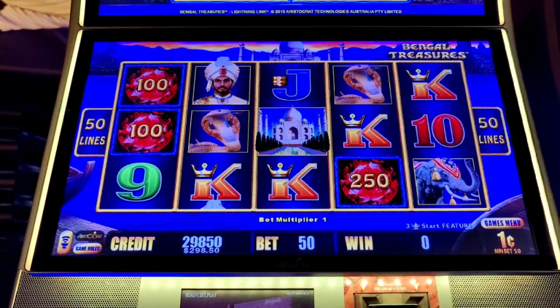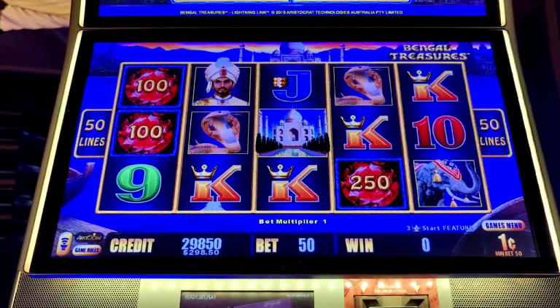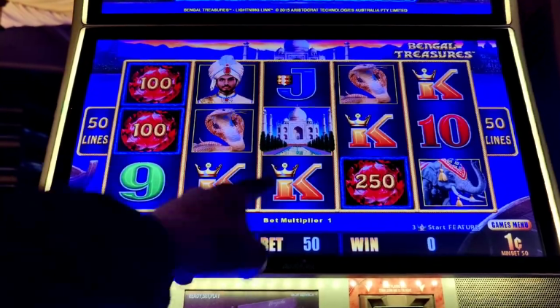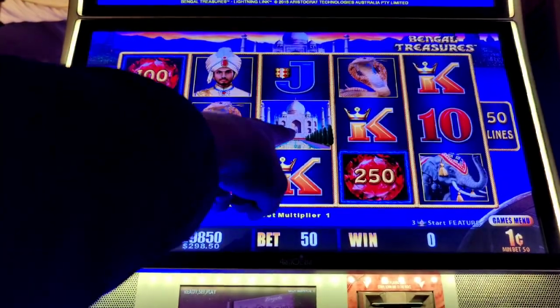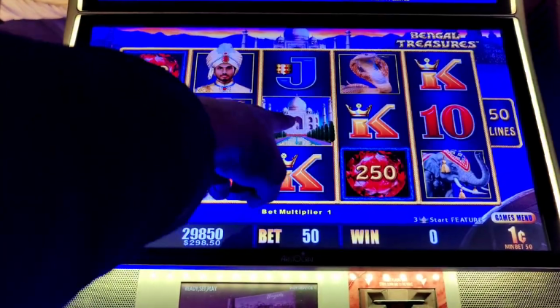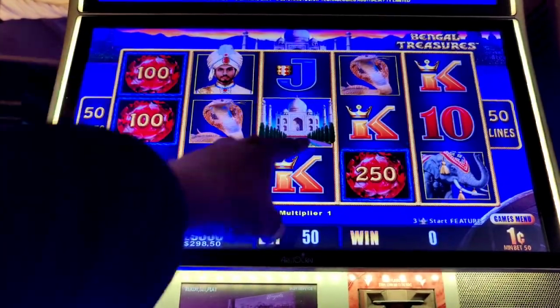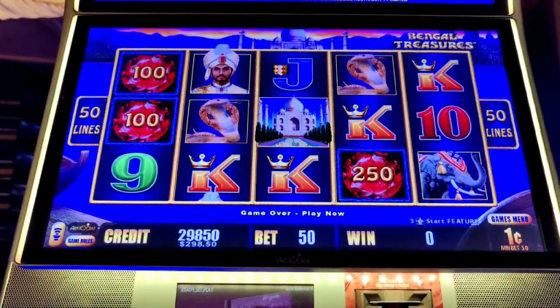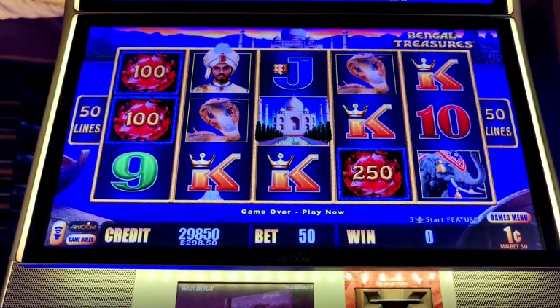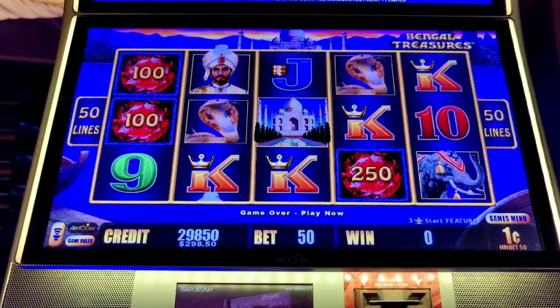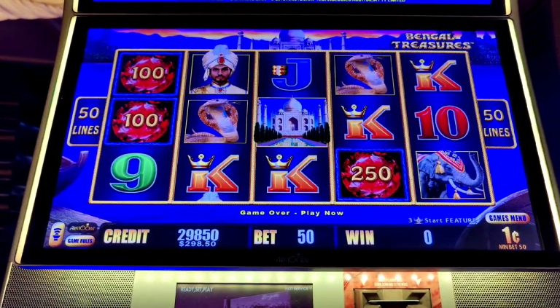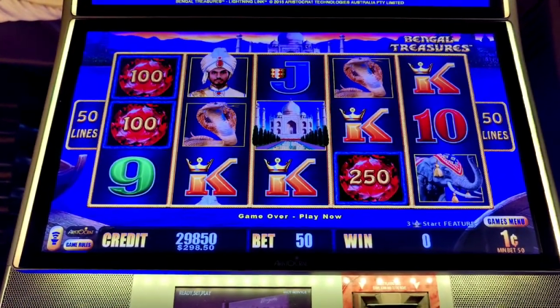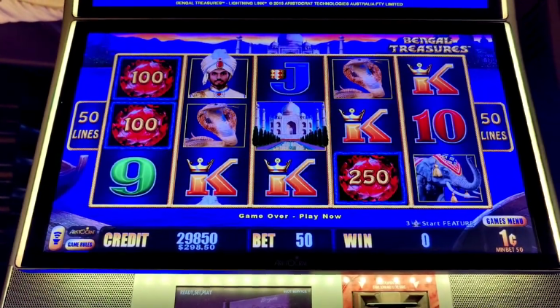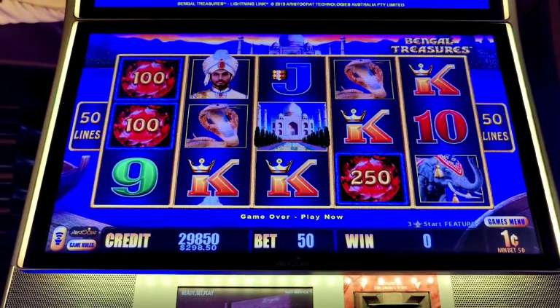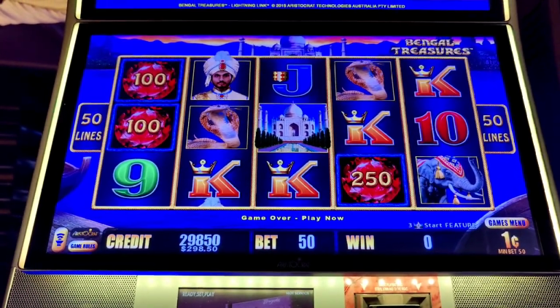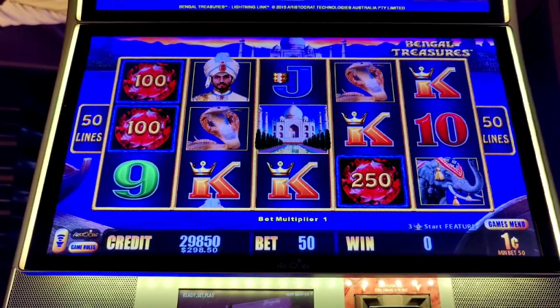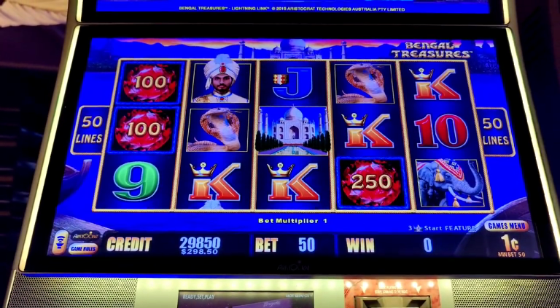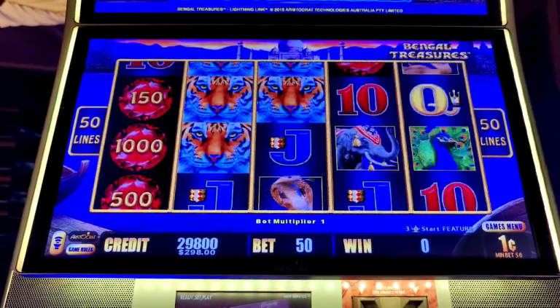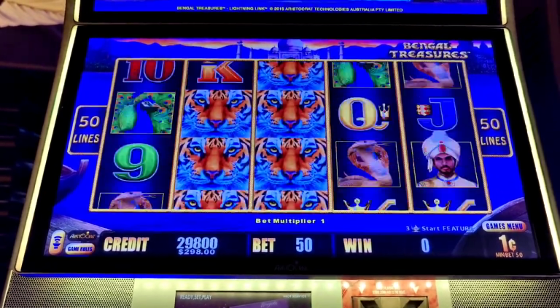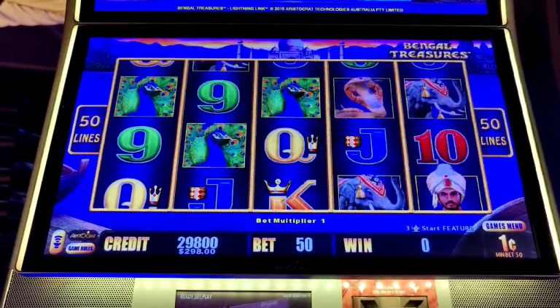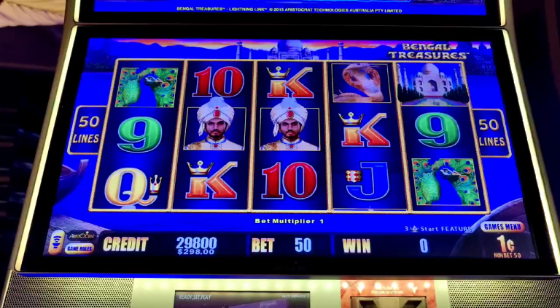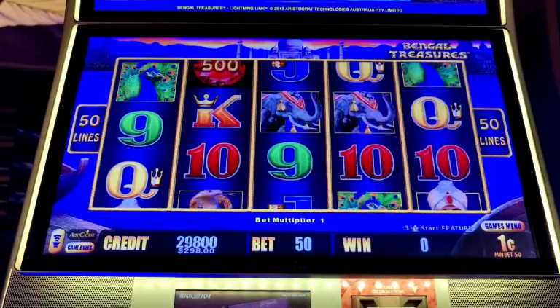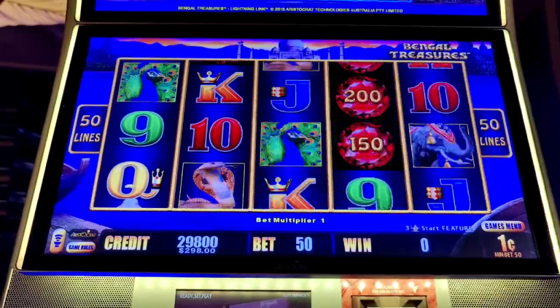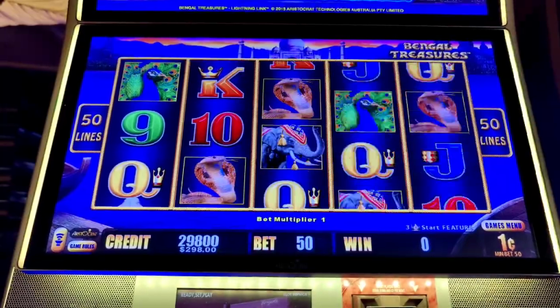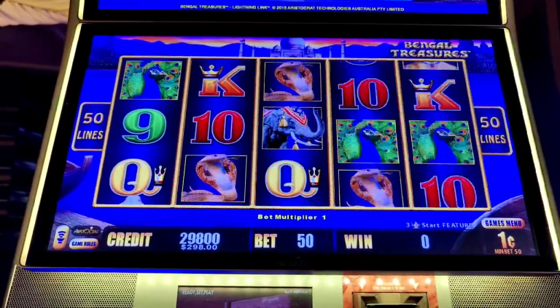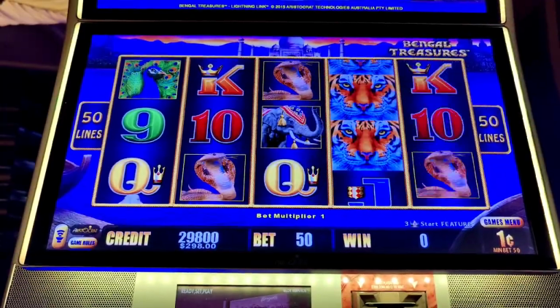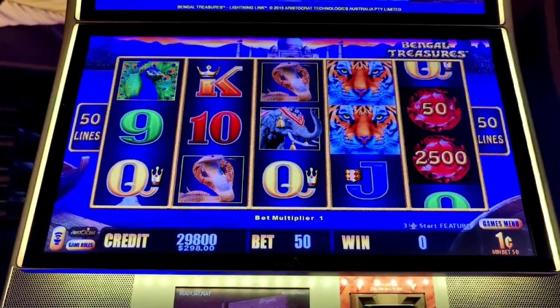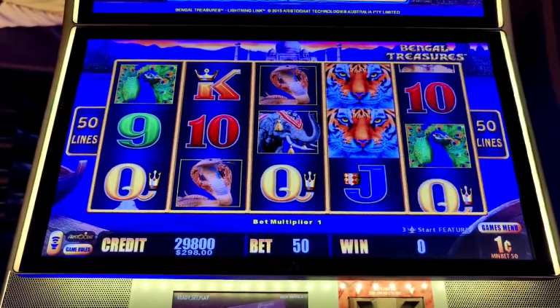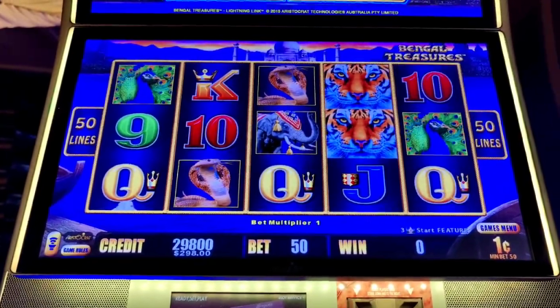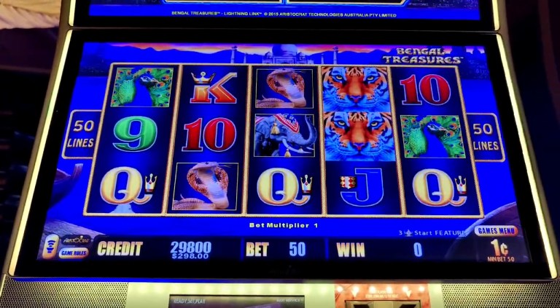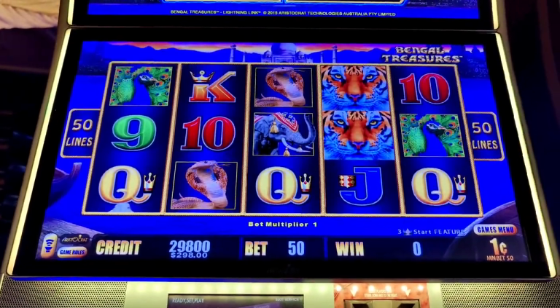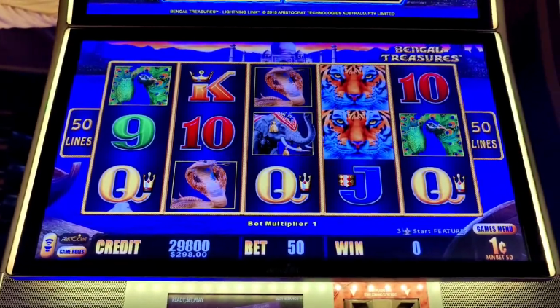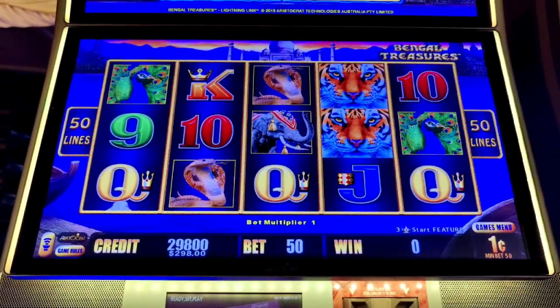The Taj is the bonus symbol, the rubies are the hold and spin, and the tigers are the wild.